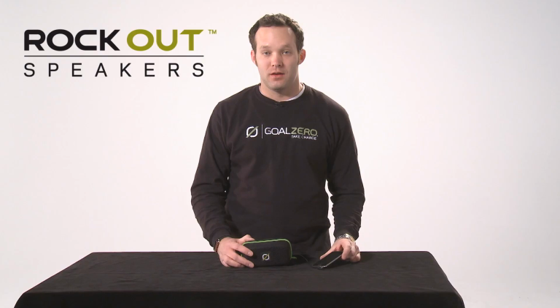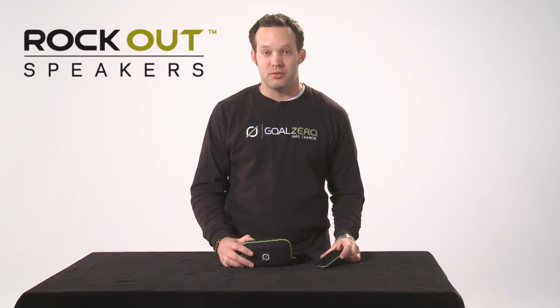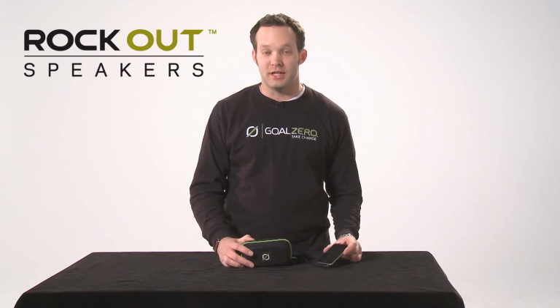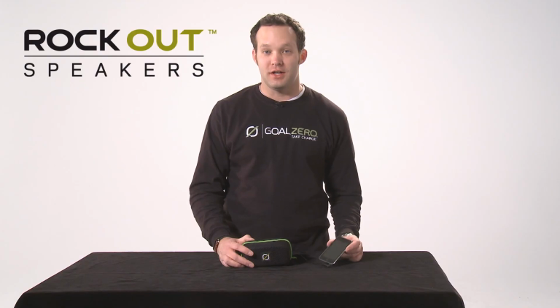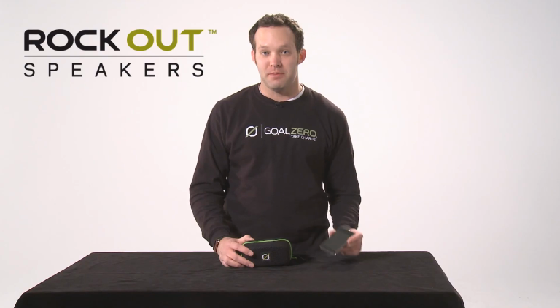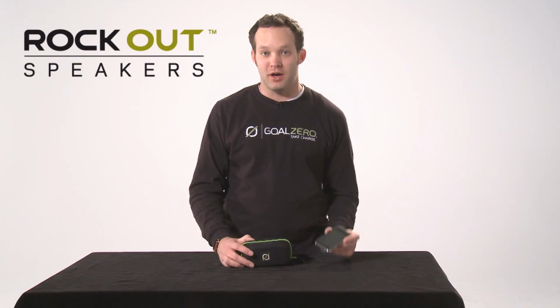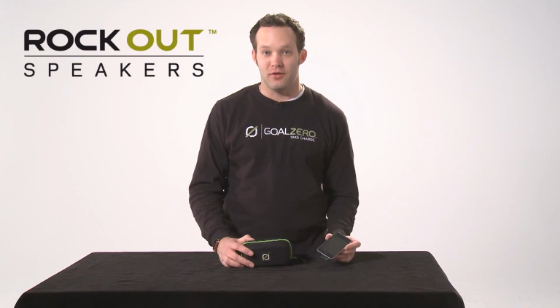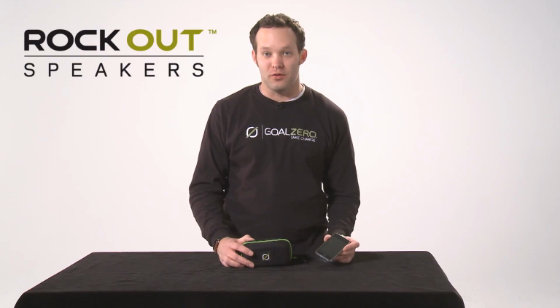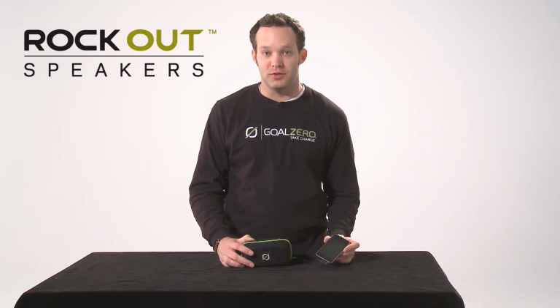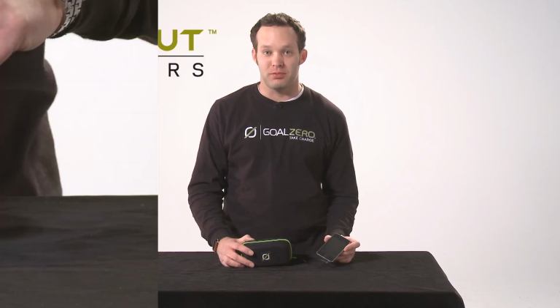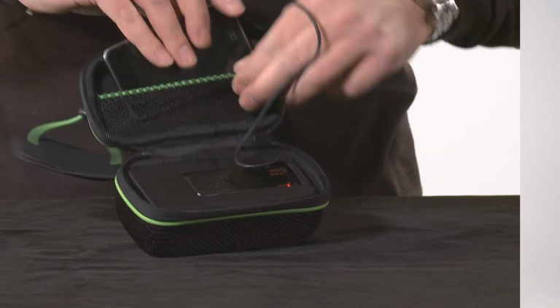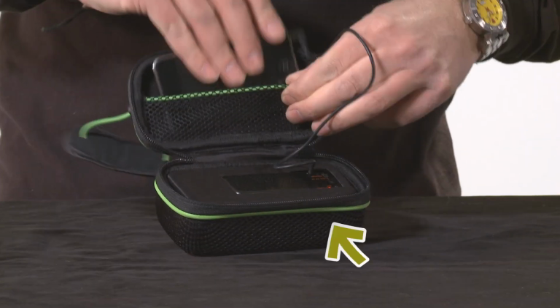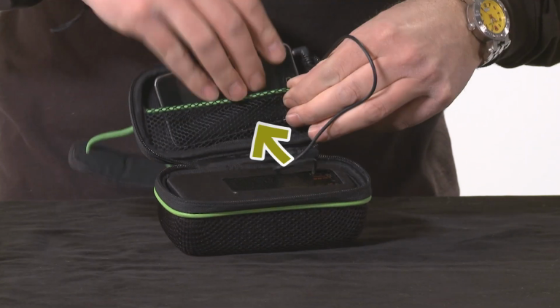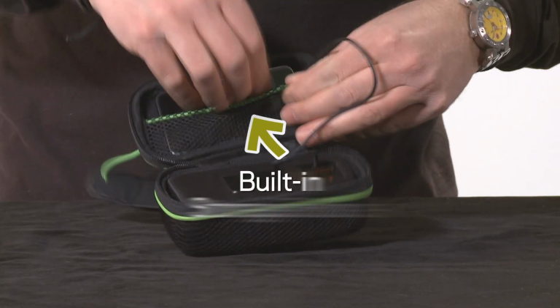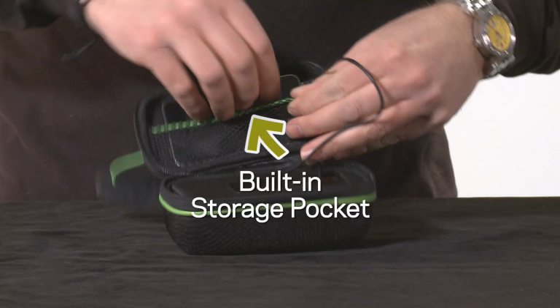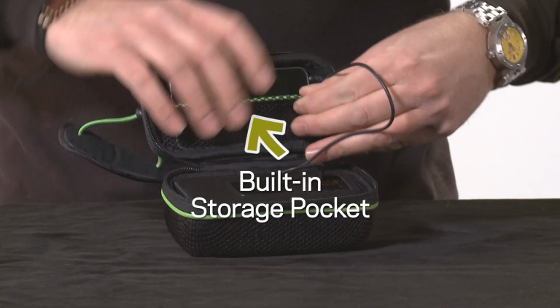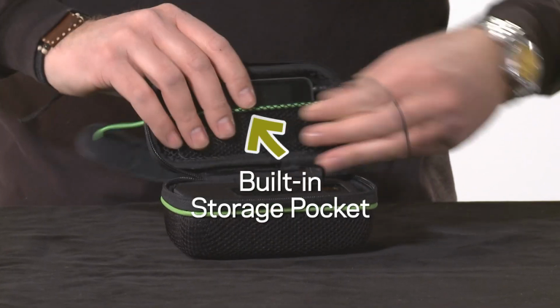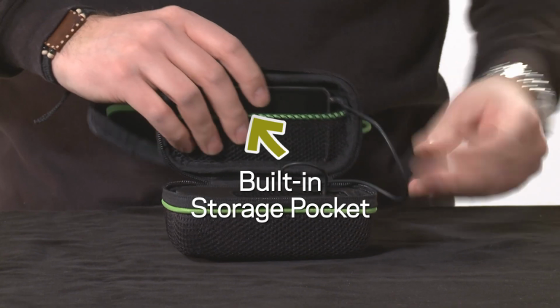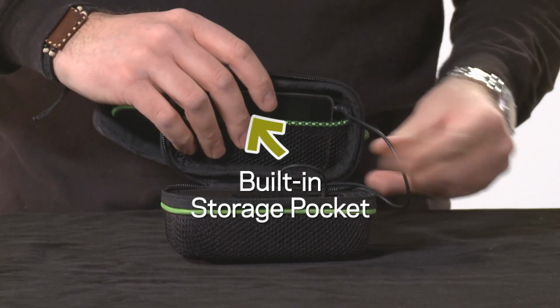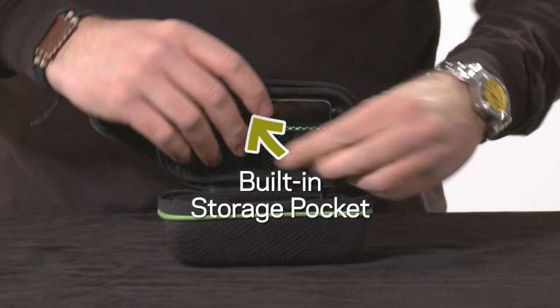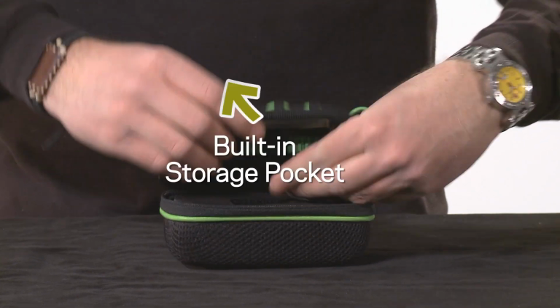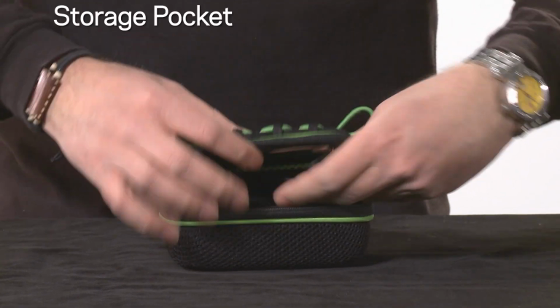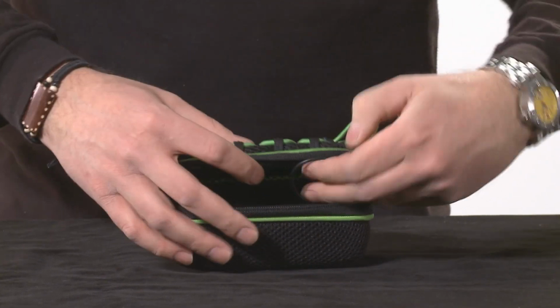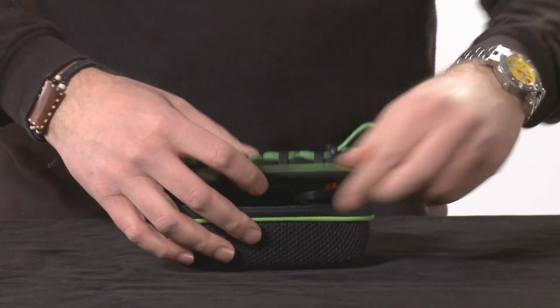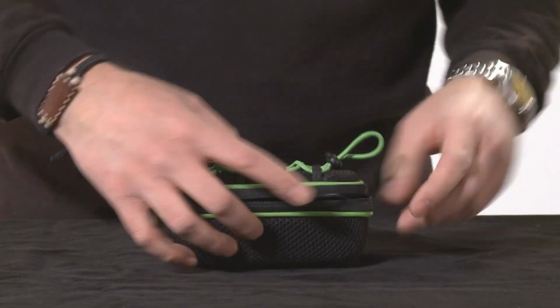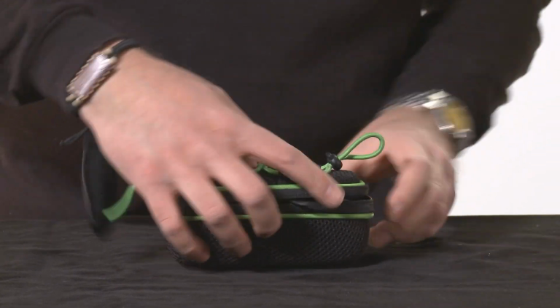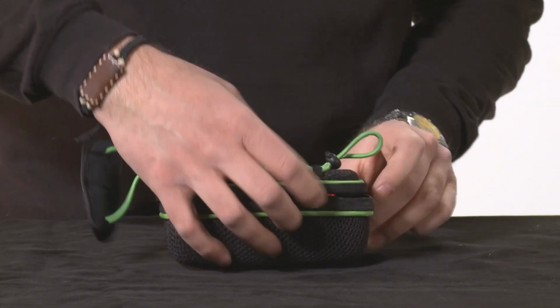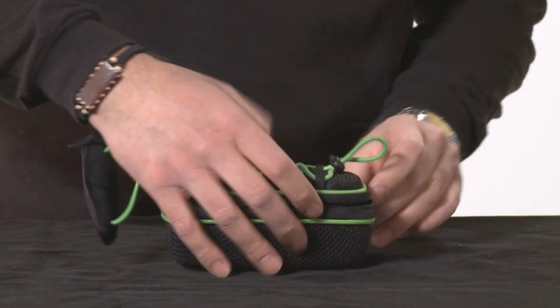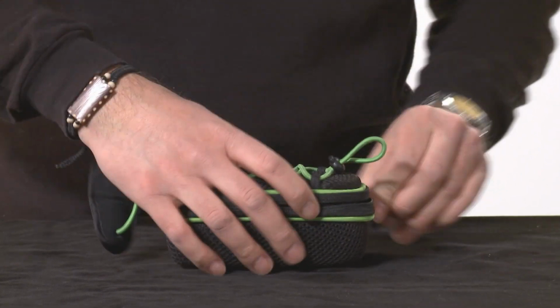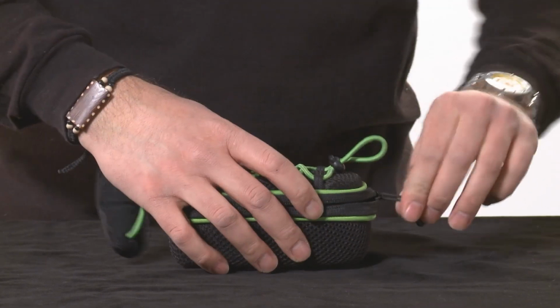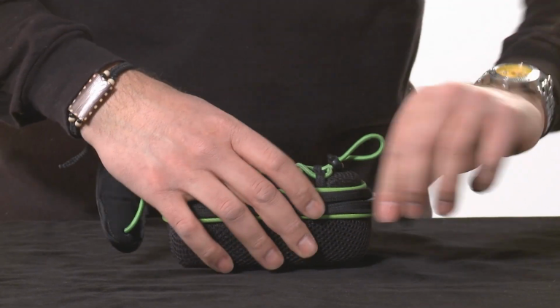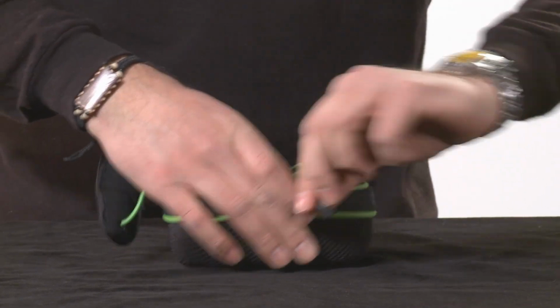Protect your iPod or music player by putting it into this built-in pocket. This is great for camping or at the beach.